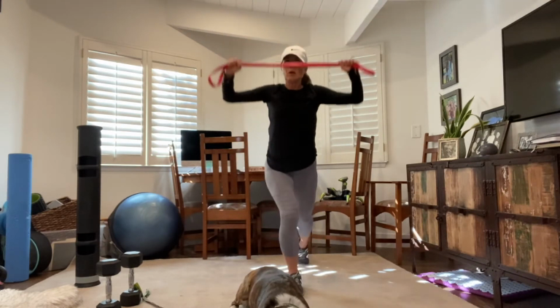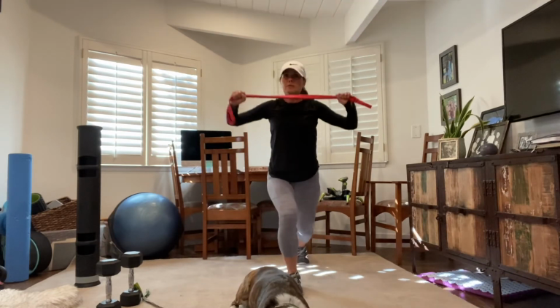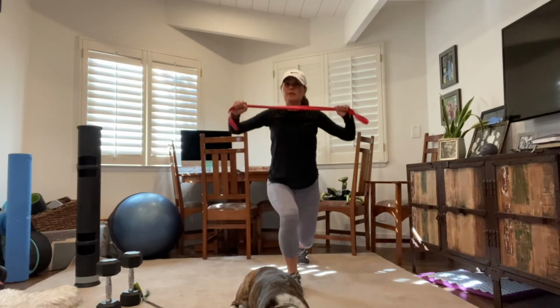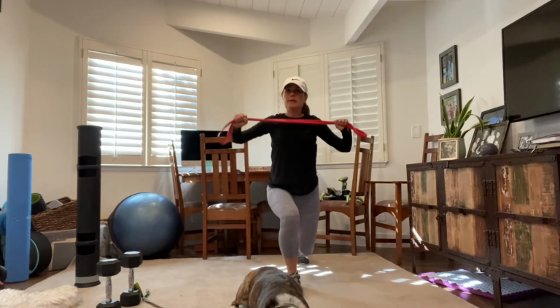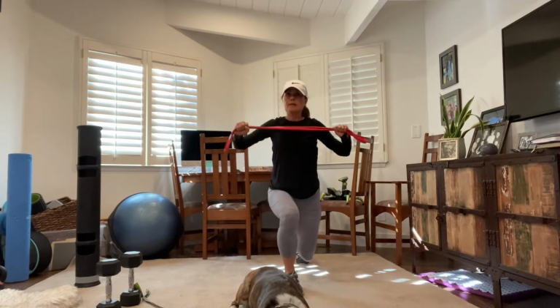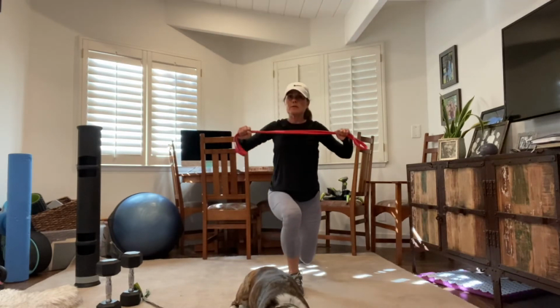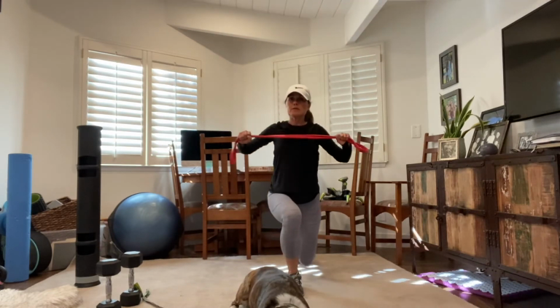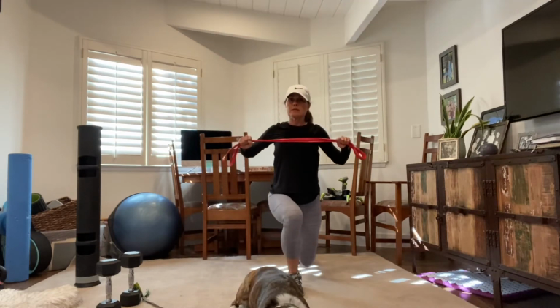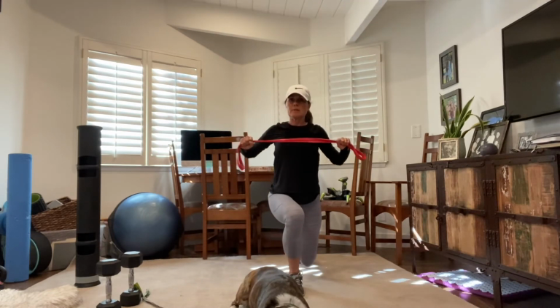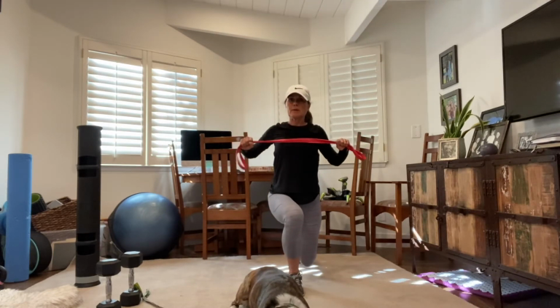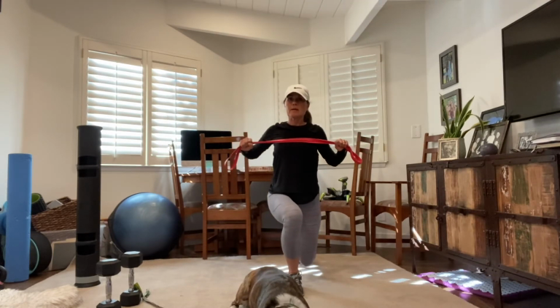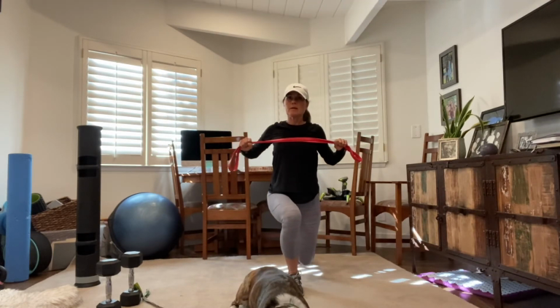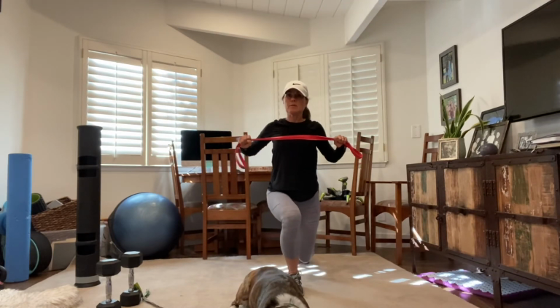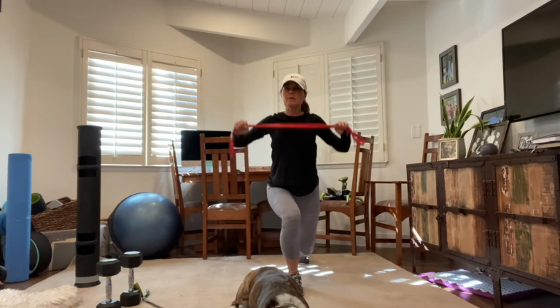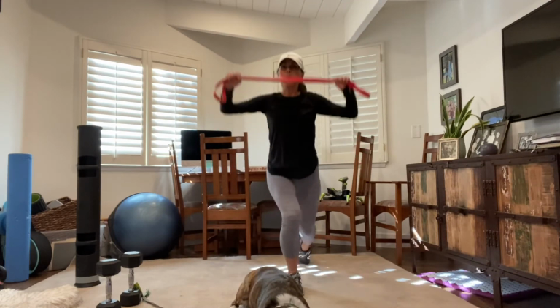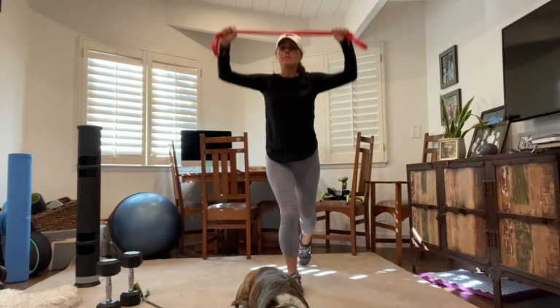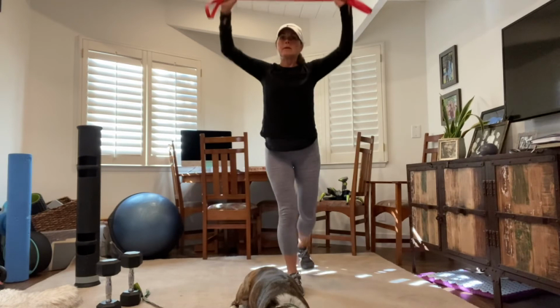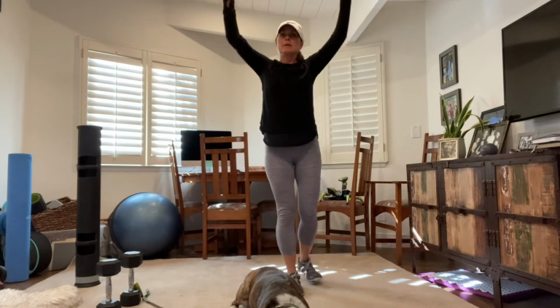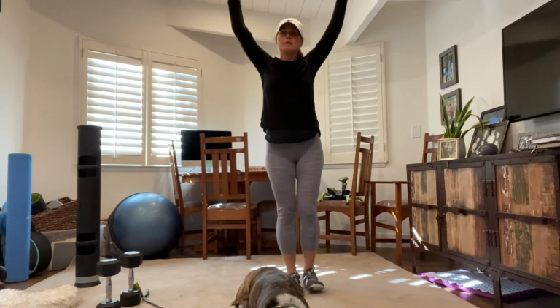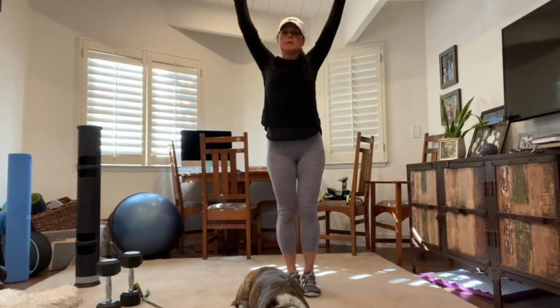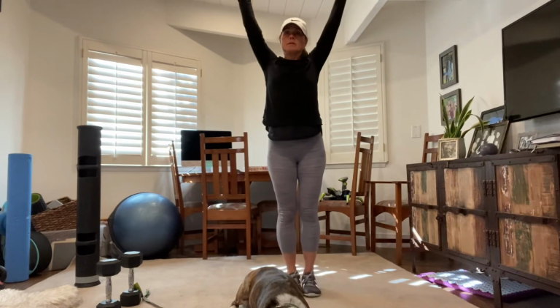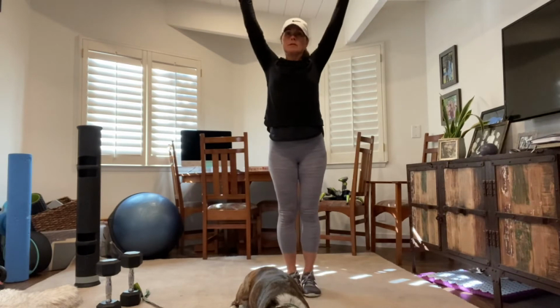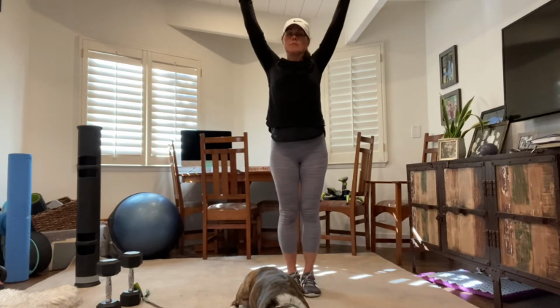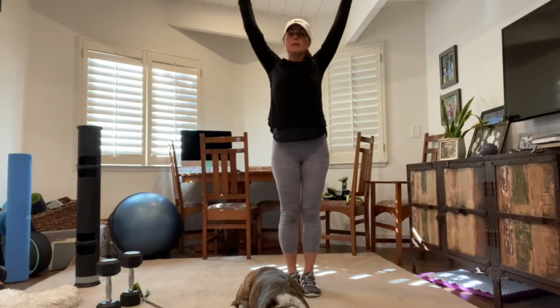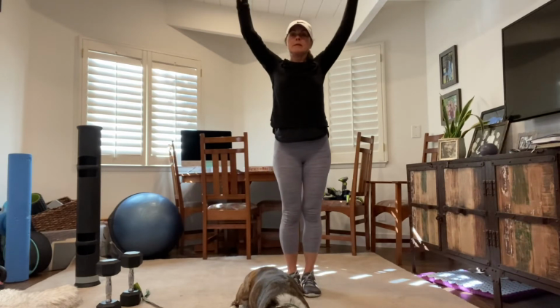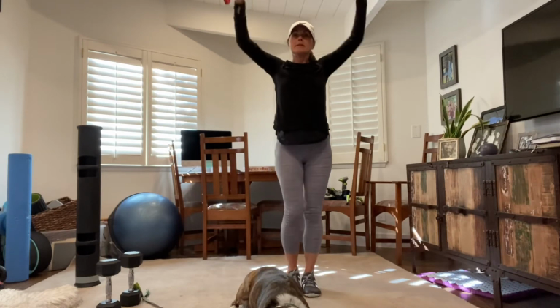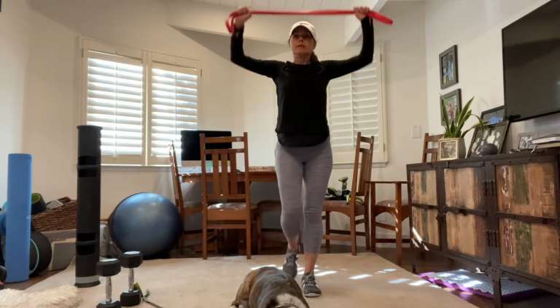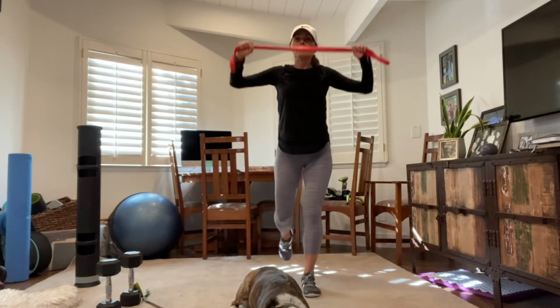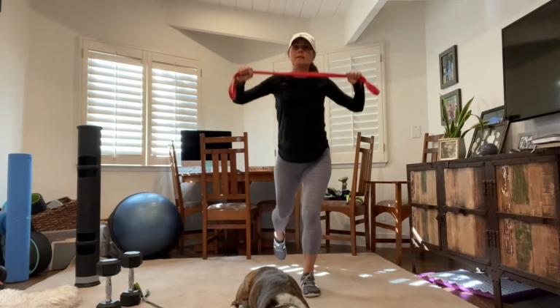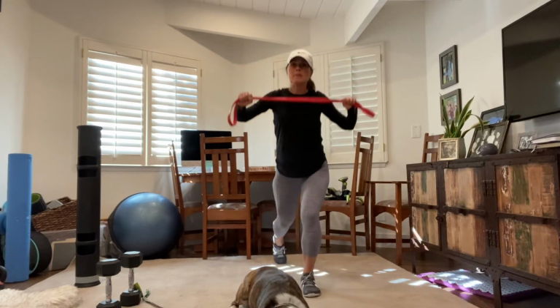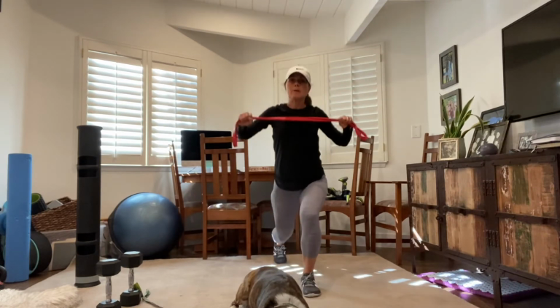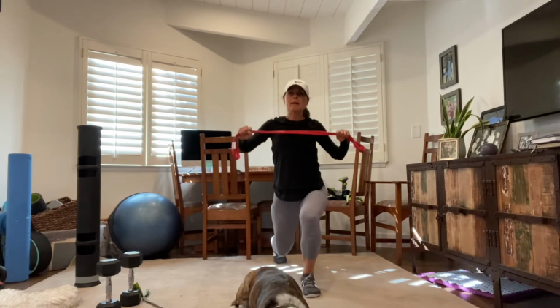Alternate here. Step back with your left, squeeze, step back.